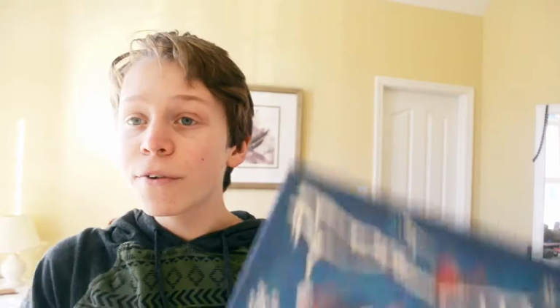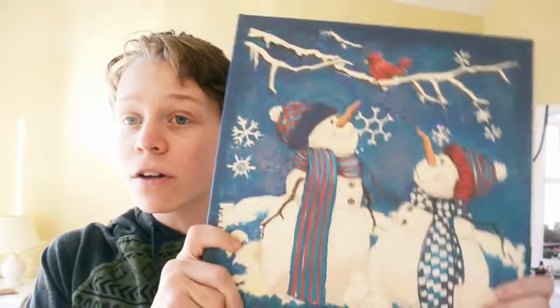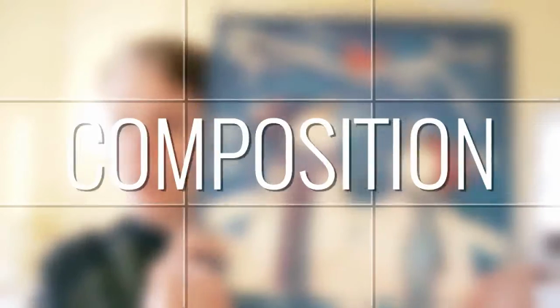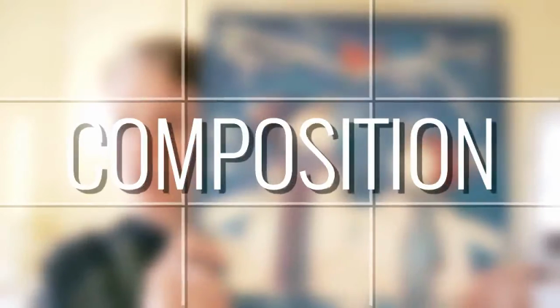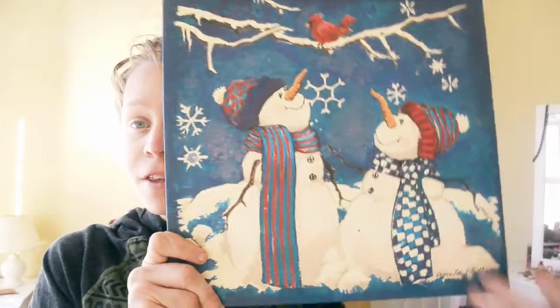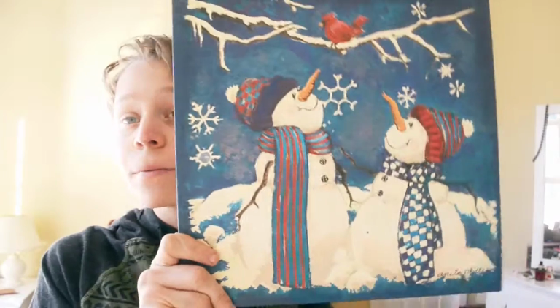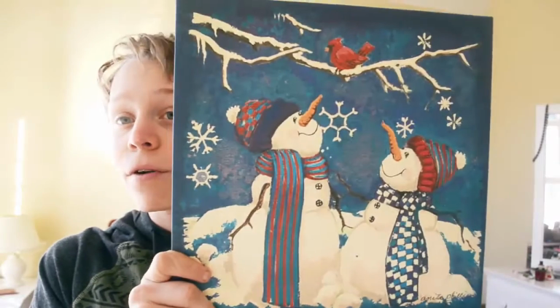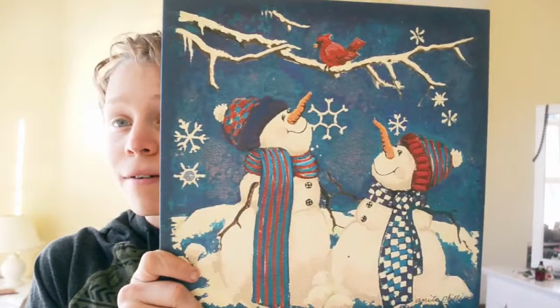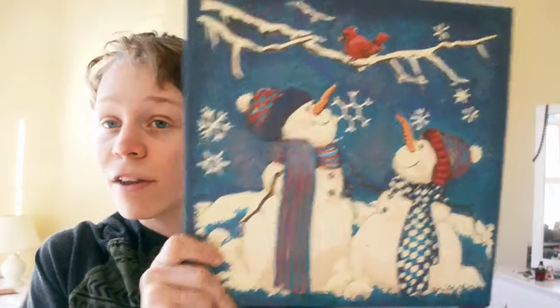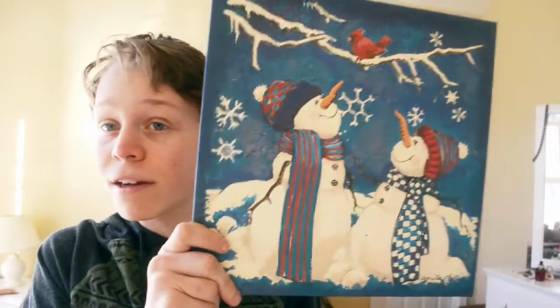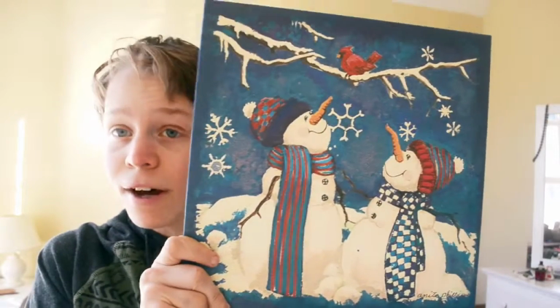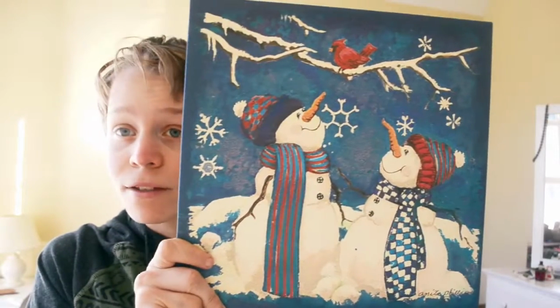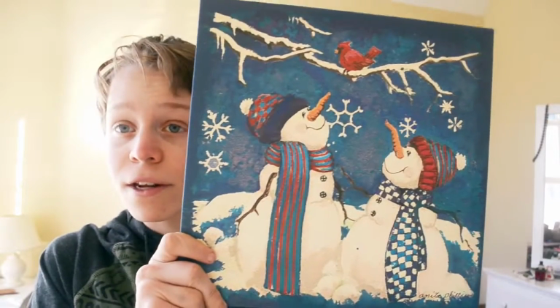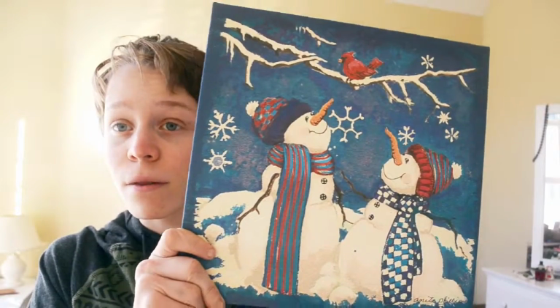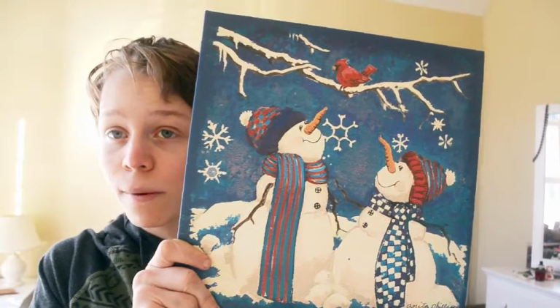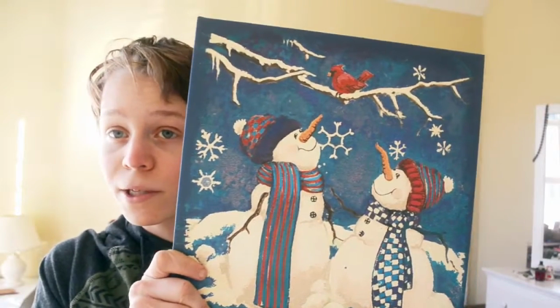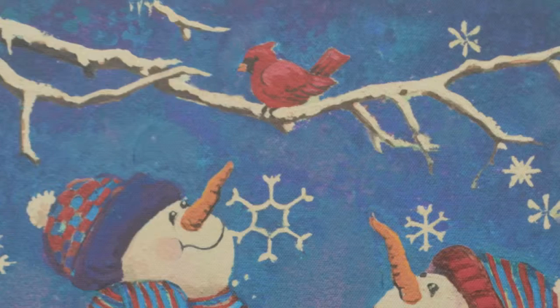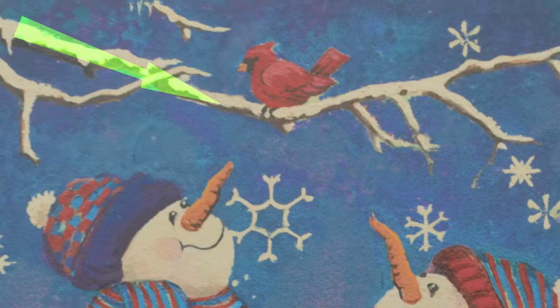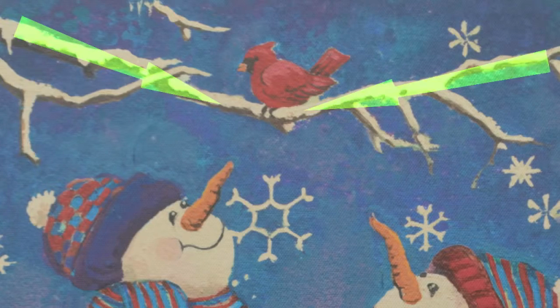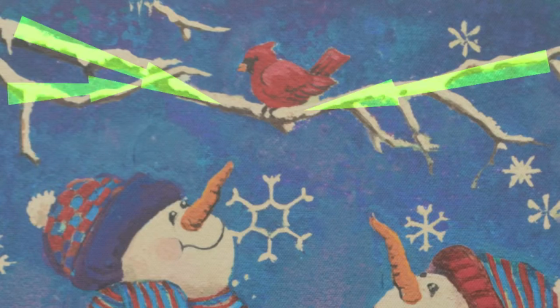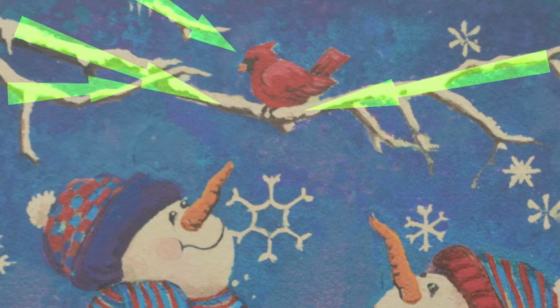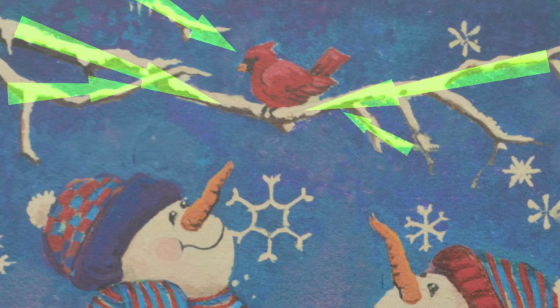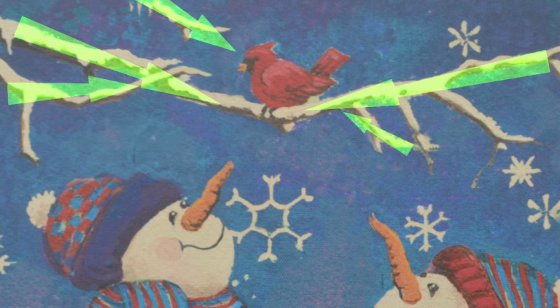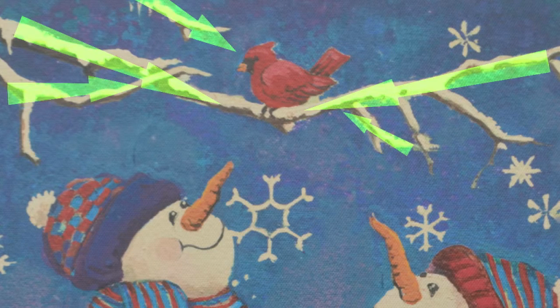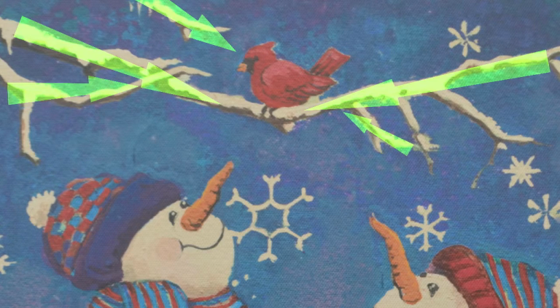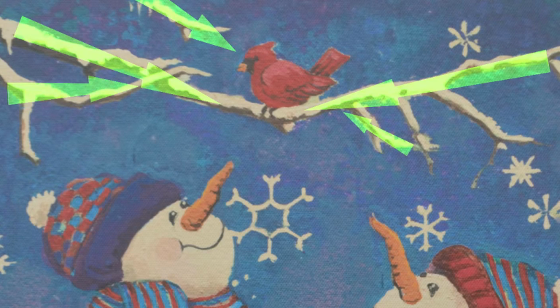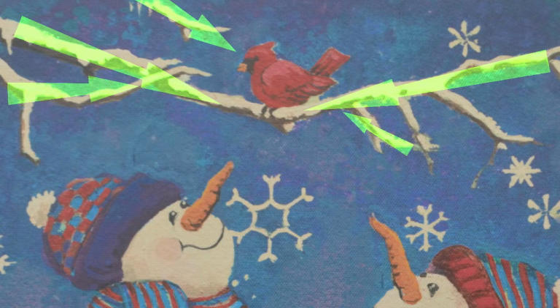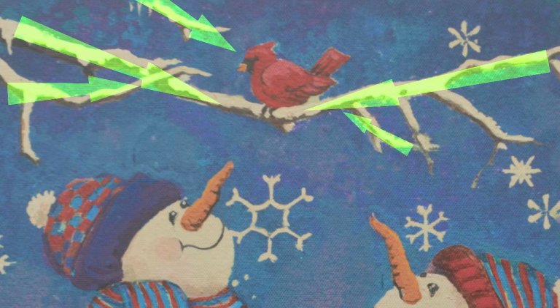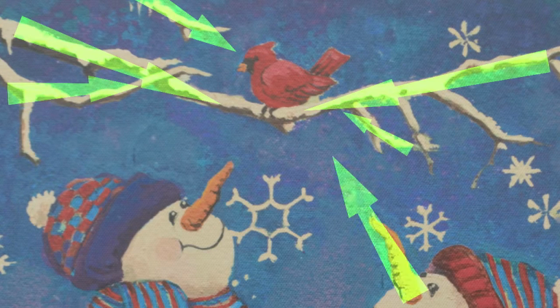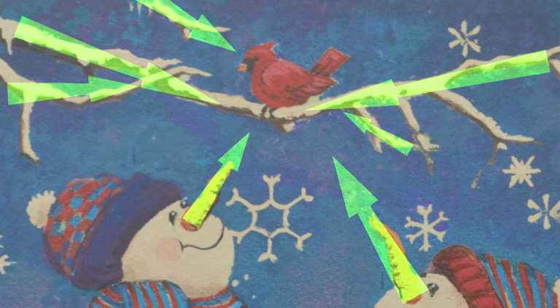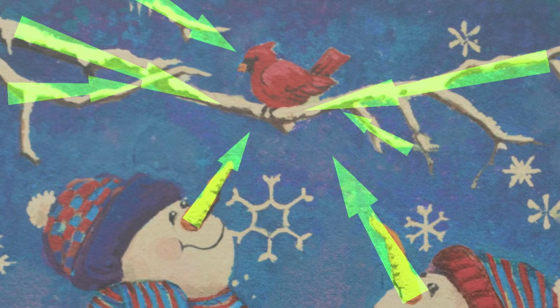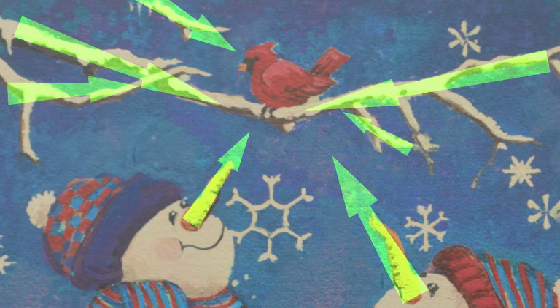Moving on to composition, we can see we have a lot of leading lines leading to the robin. All of the branches on this tree point to the robin, as well as the snowman's nose.